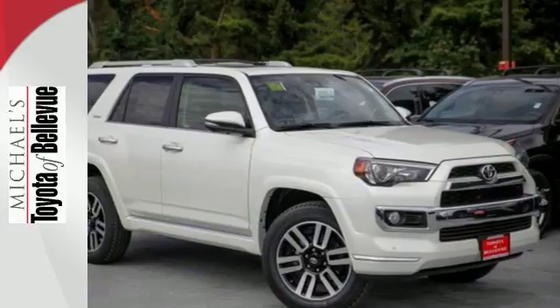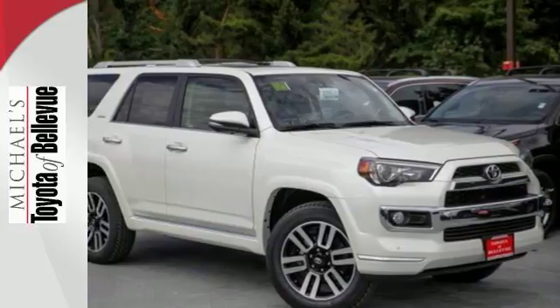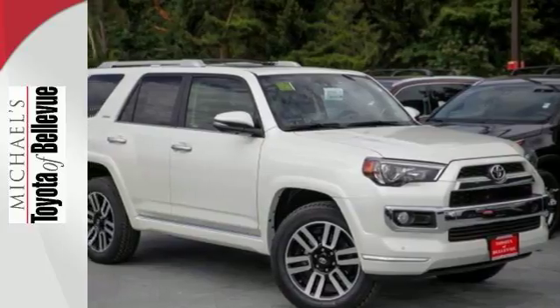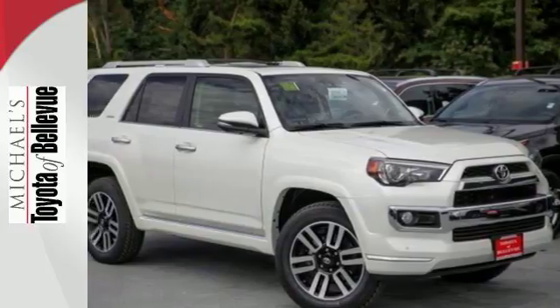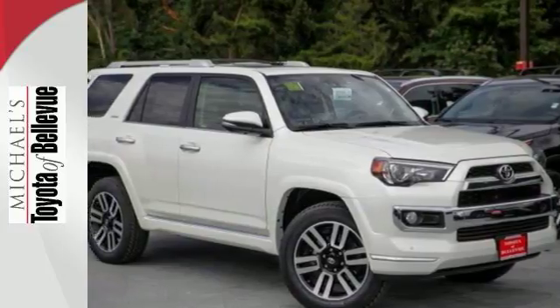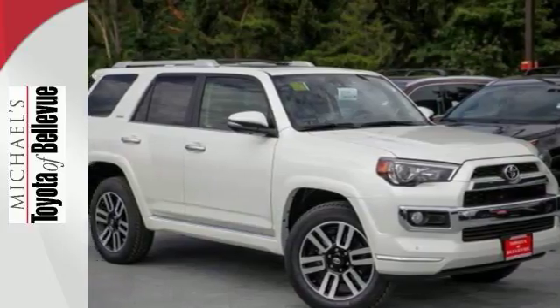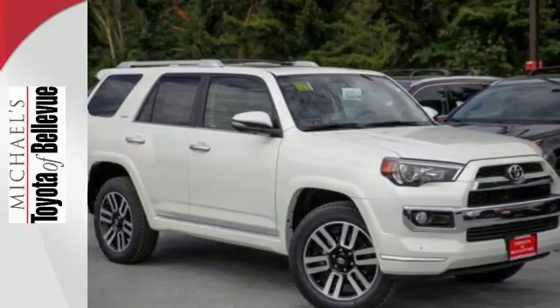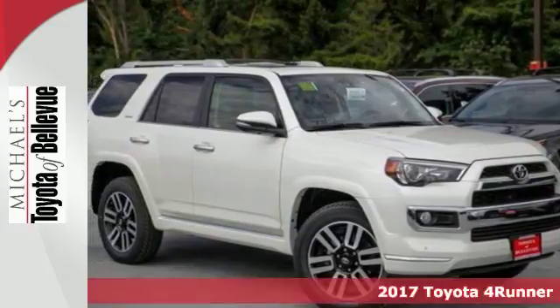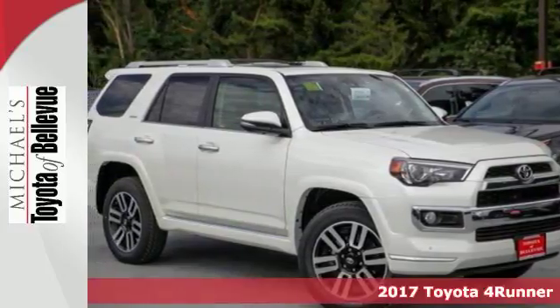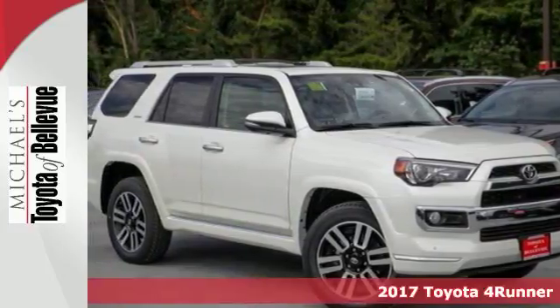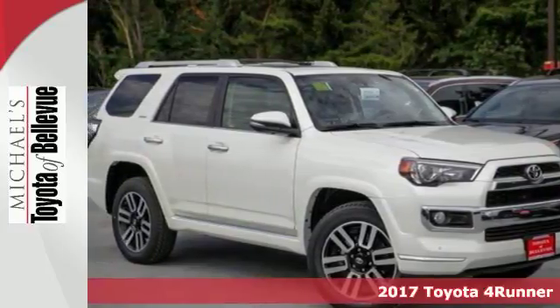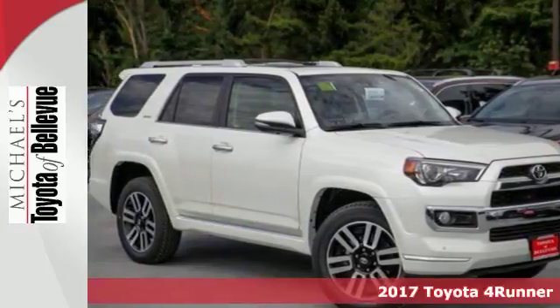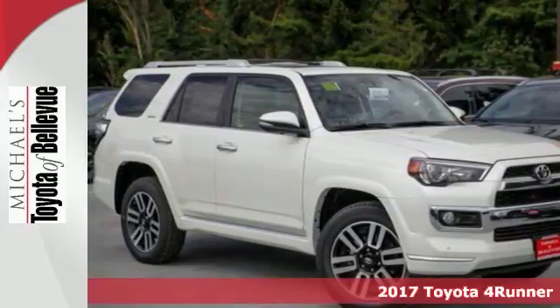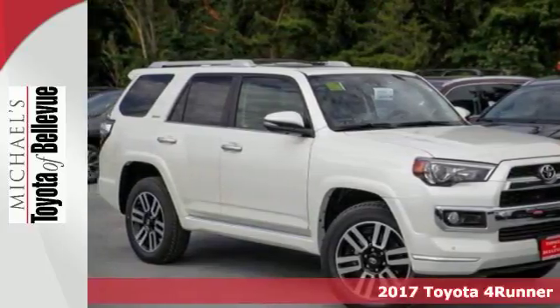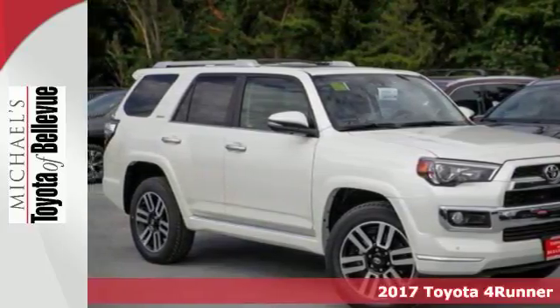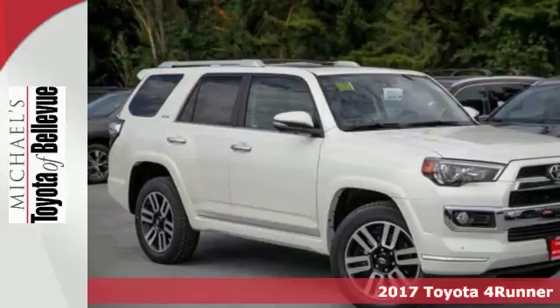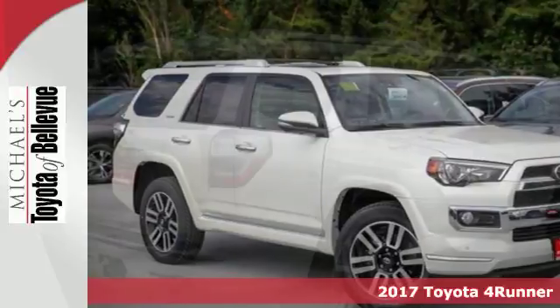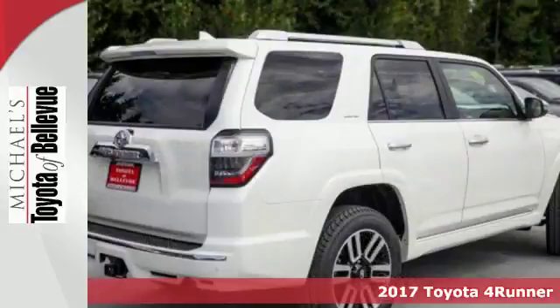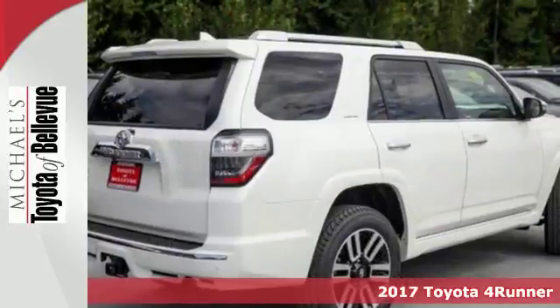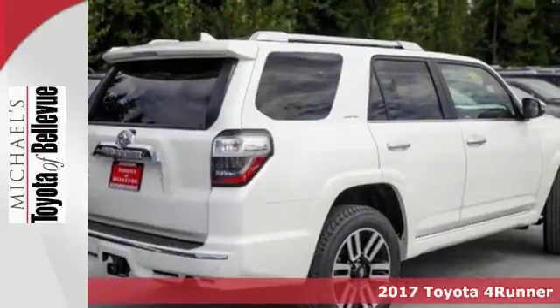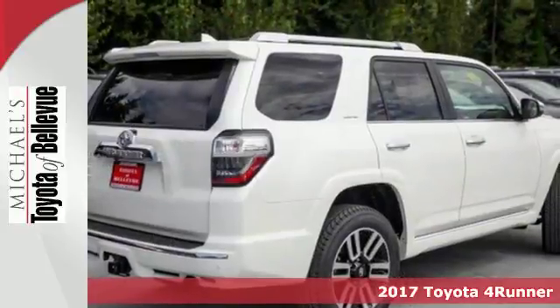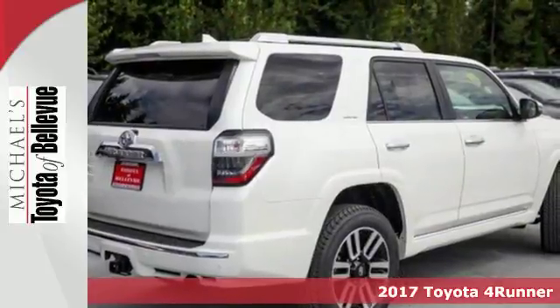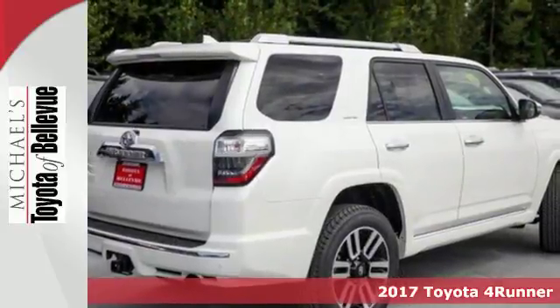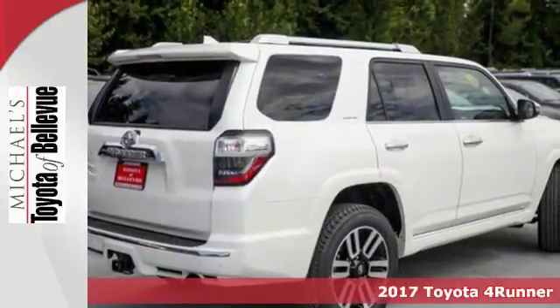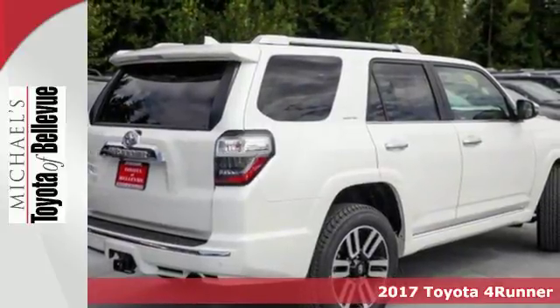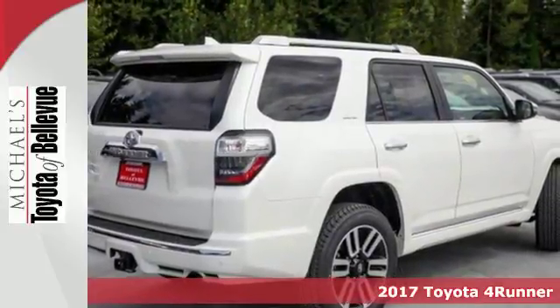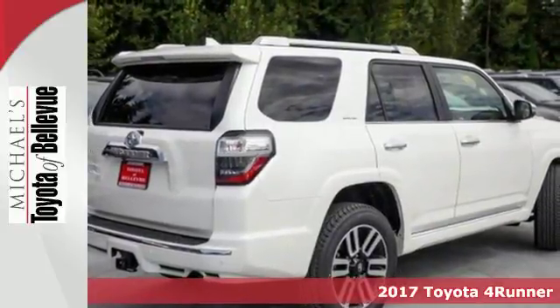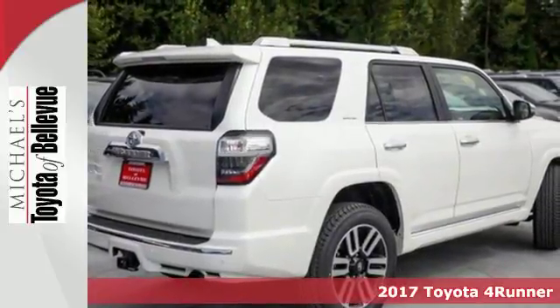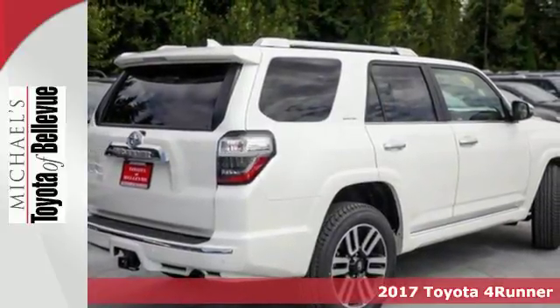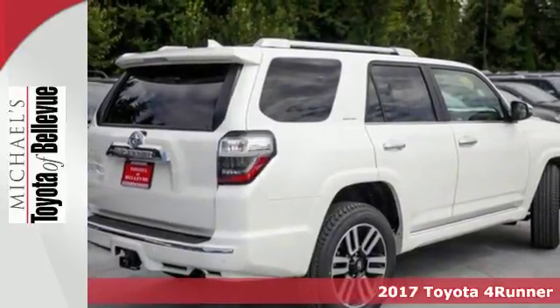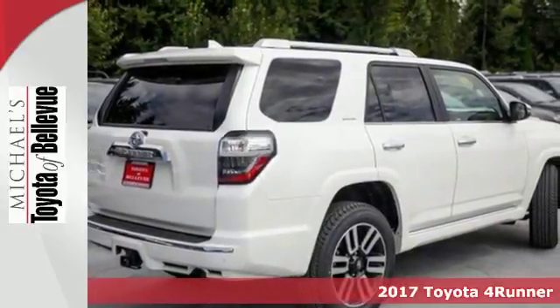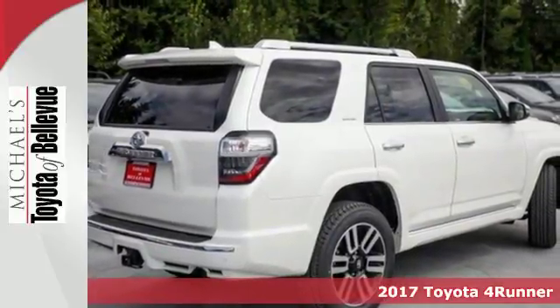Here's the 2017 Toyota 4Runner. It's built to go off-road, because the best adventures aren't found on a map.